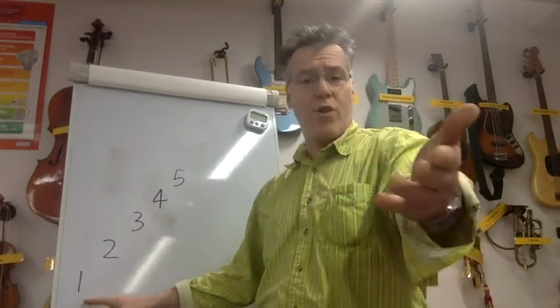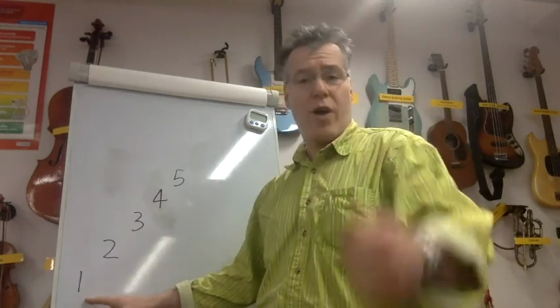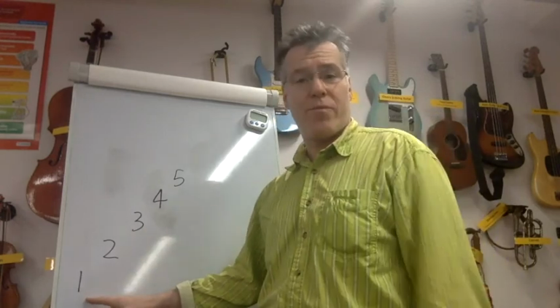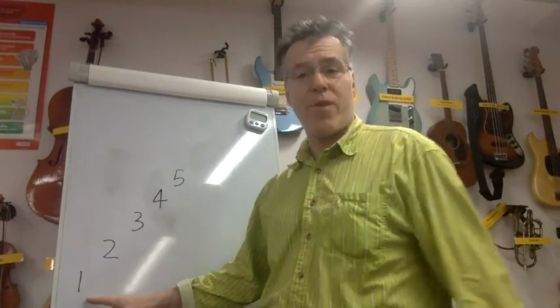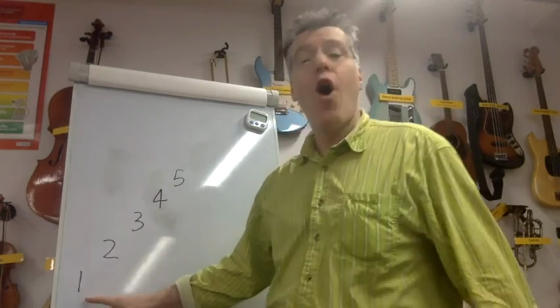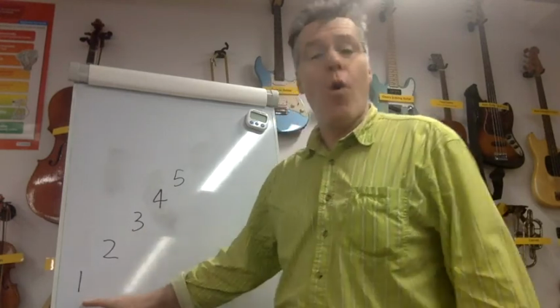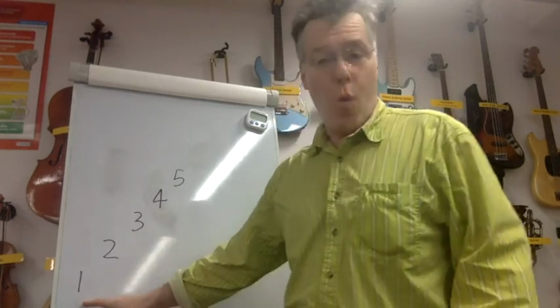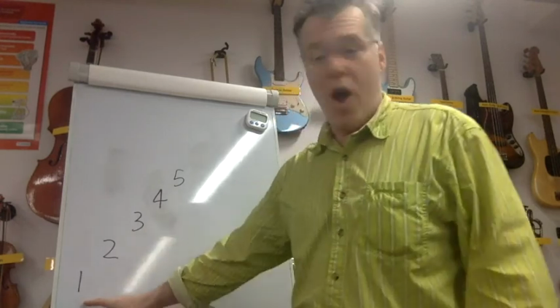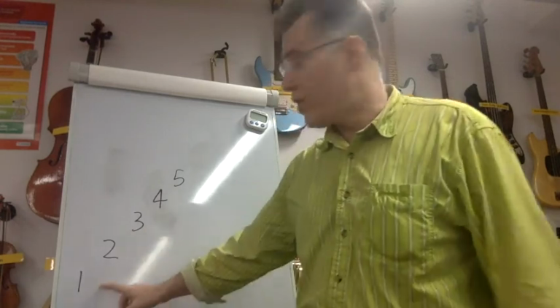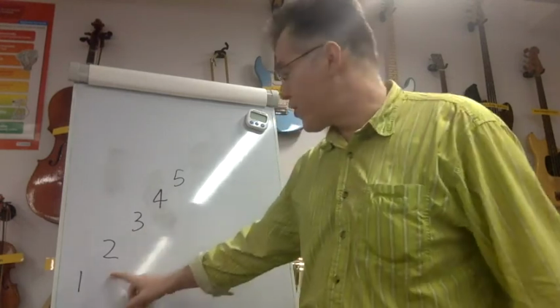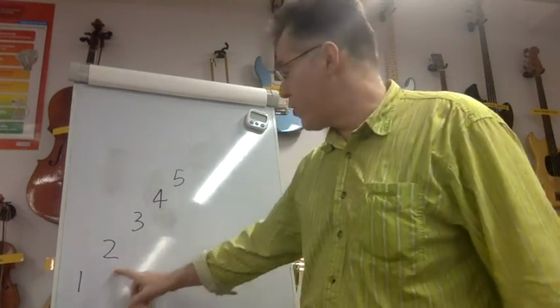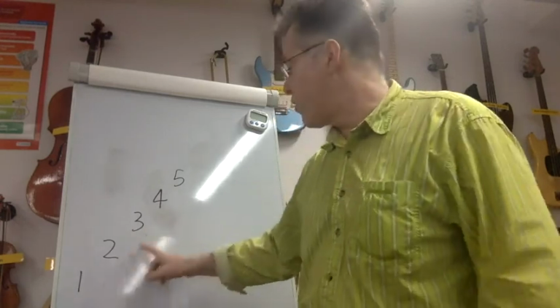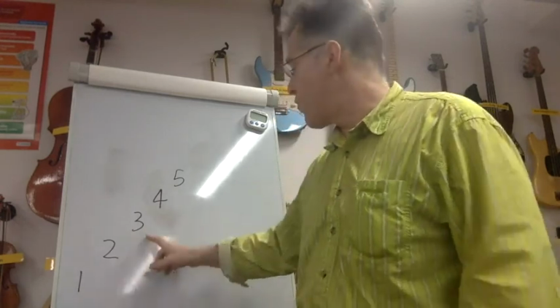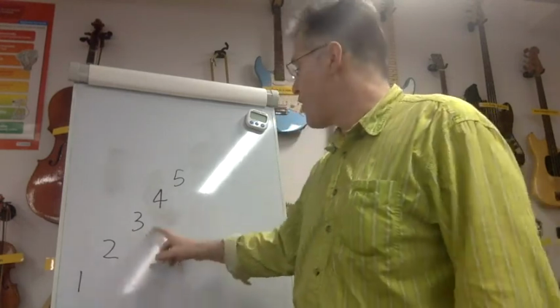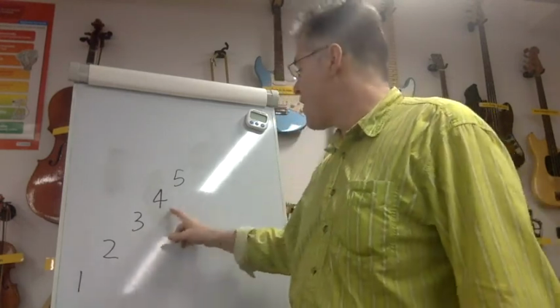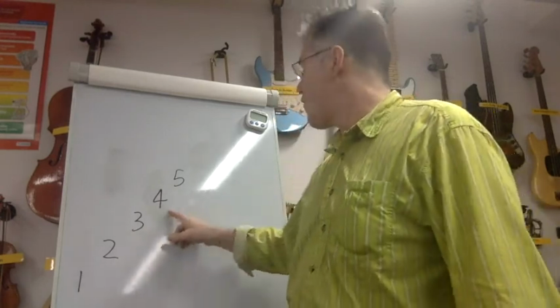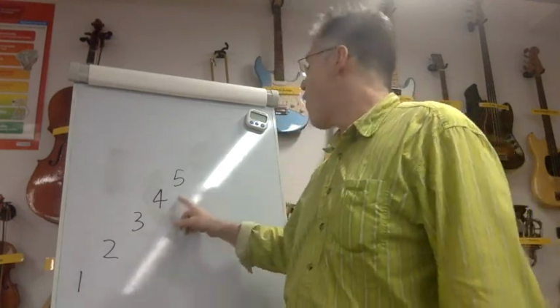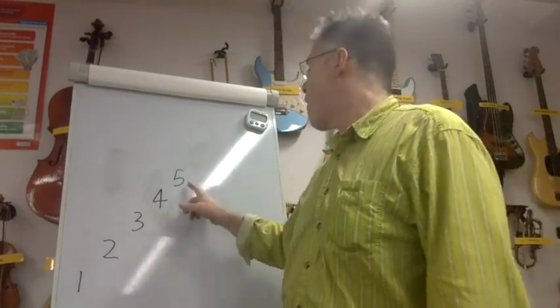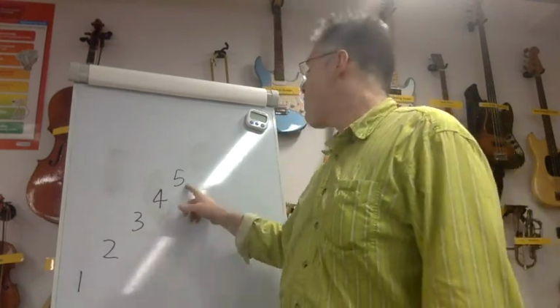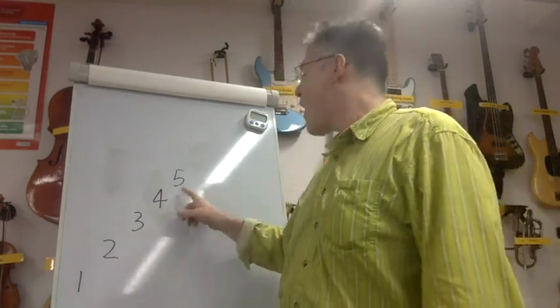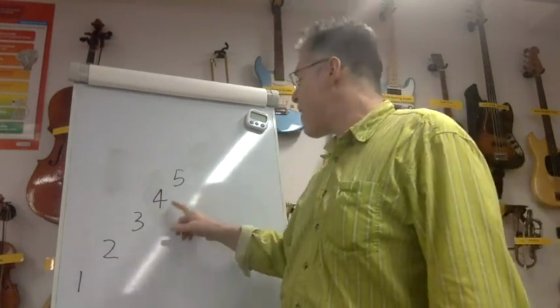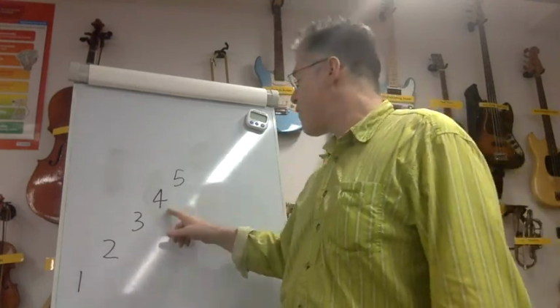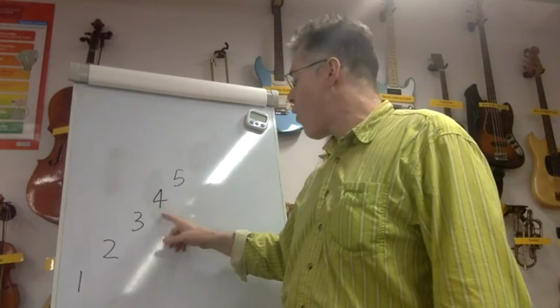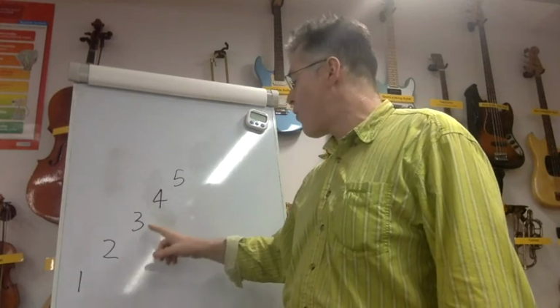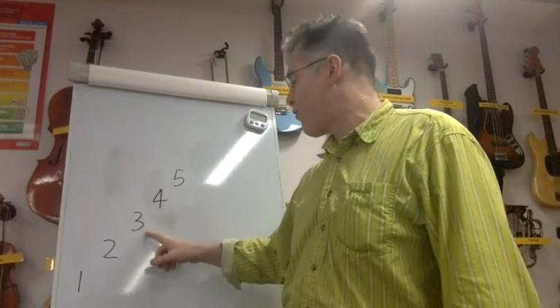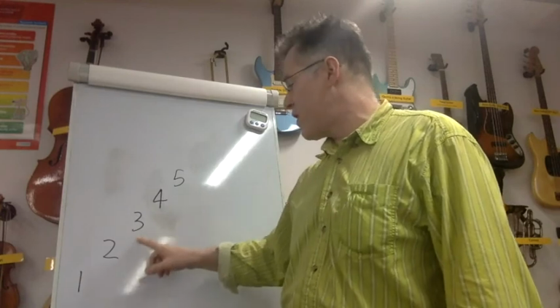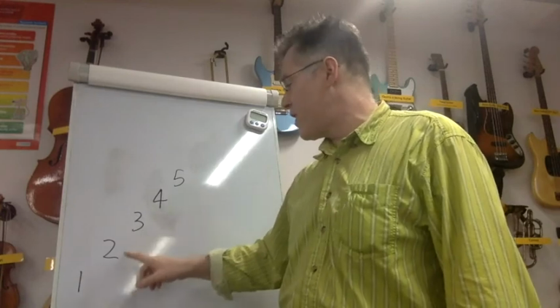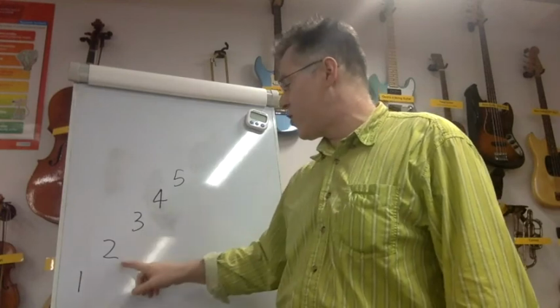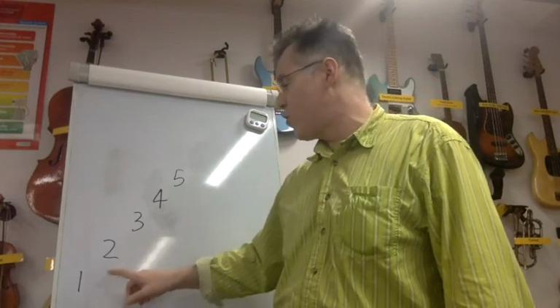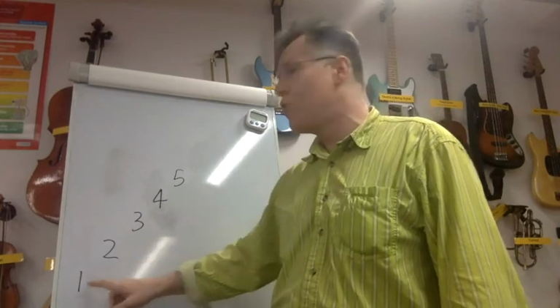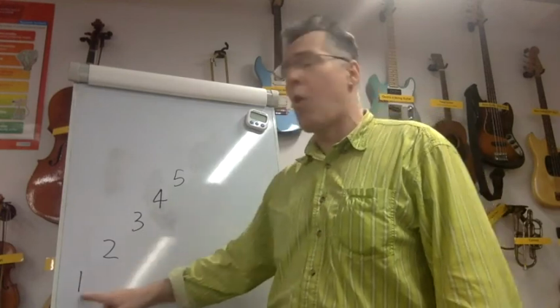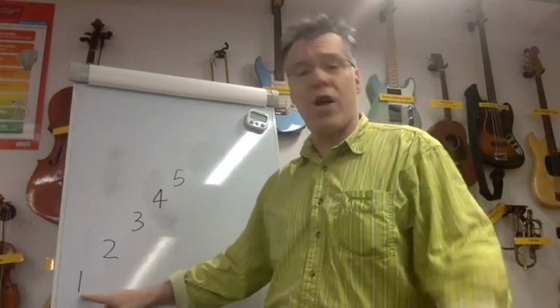You'll go: one, two, three, four, five, four, three, two, one.